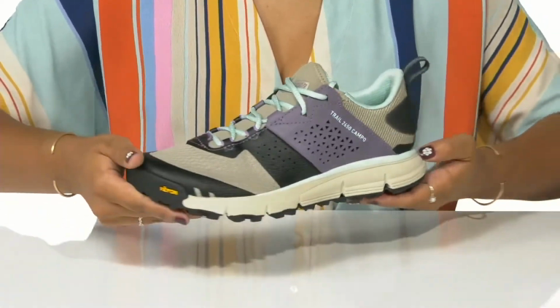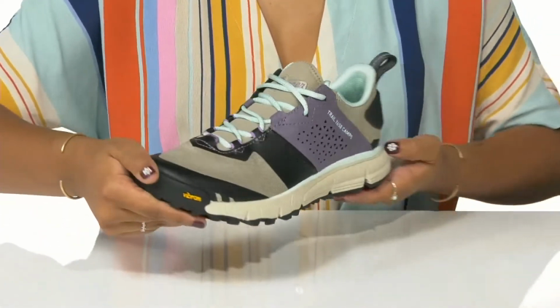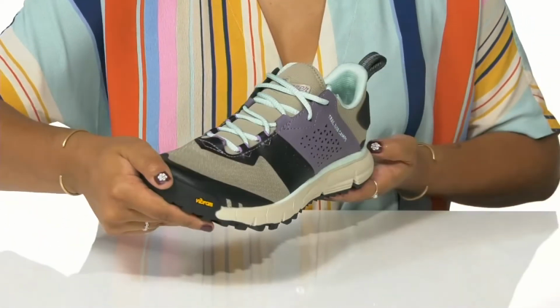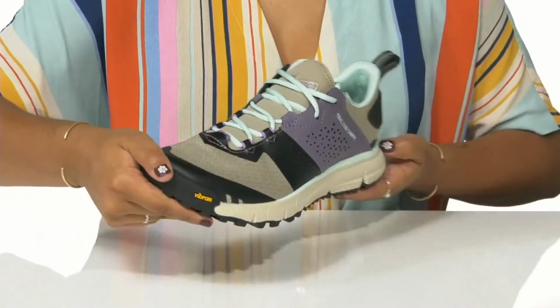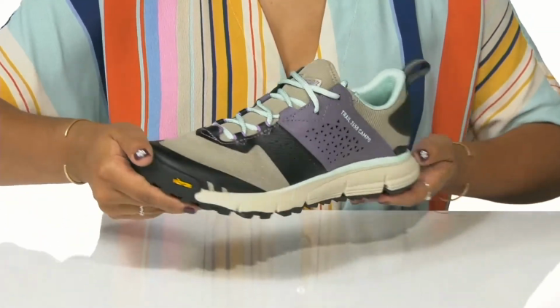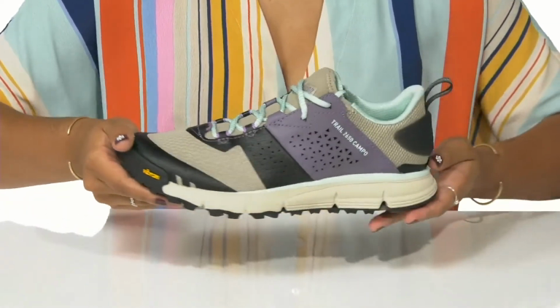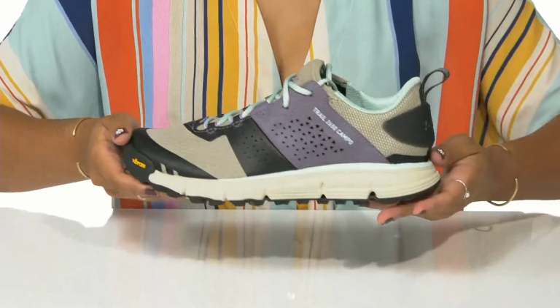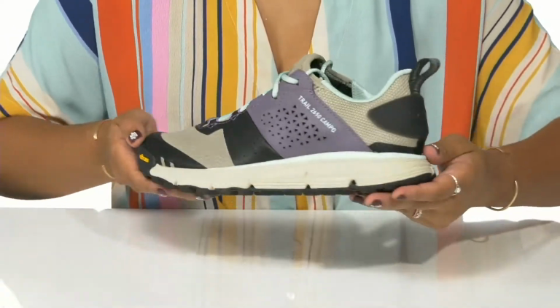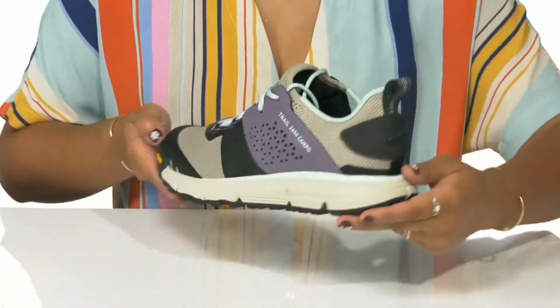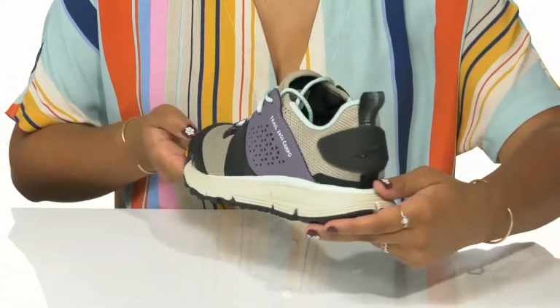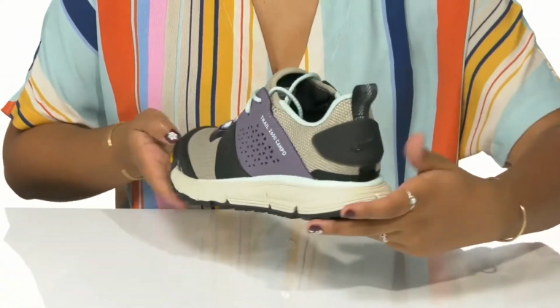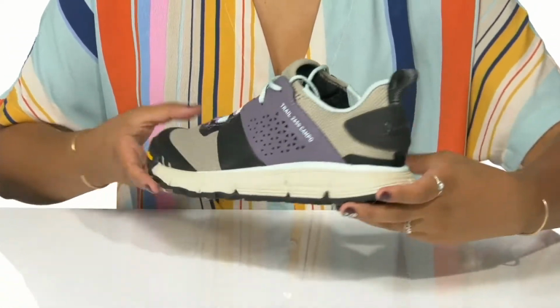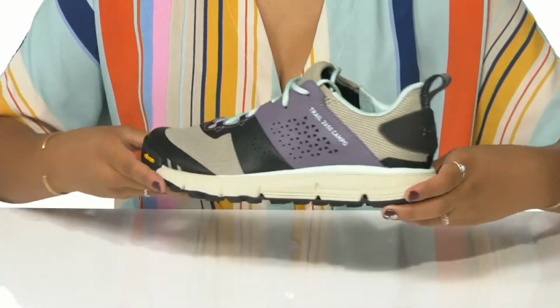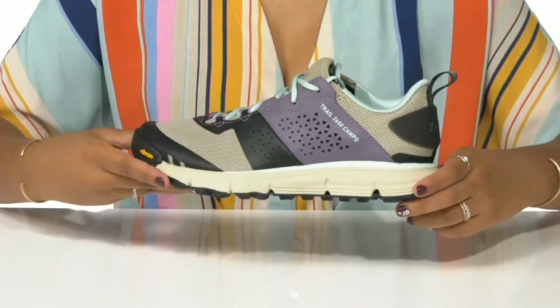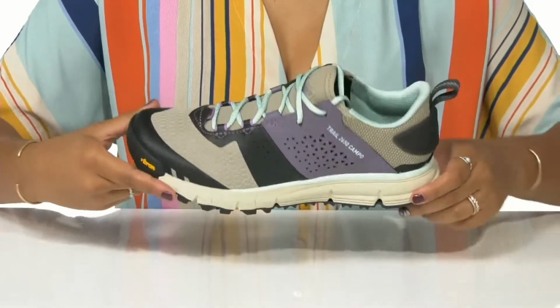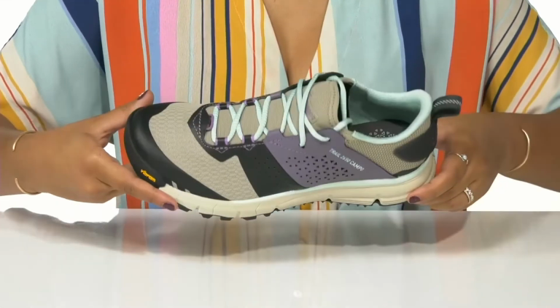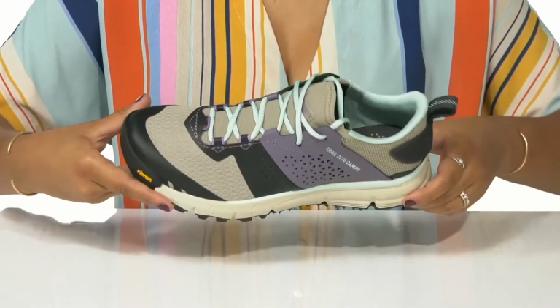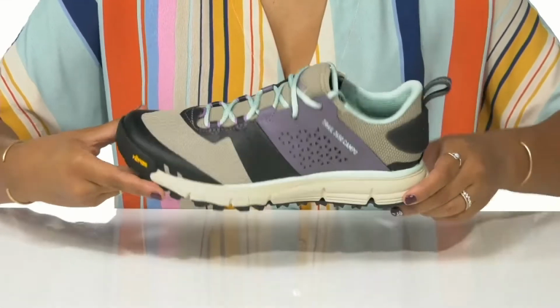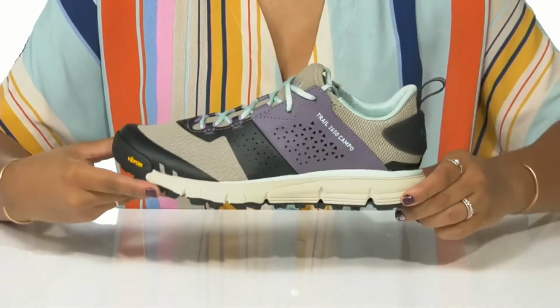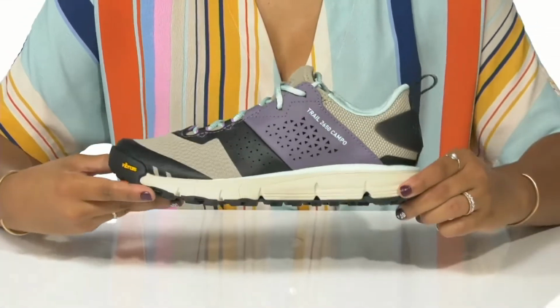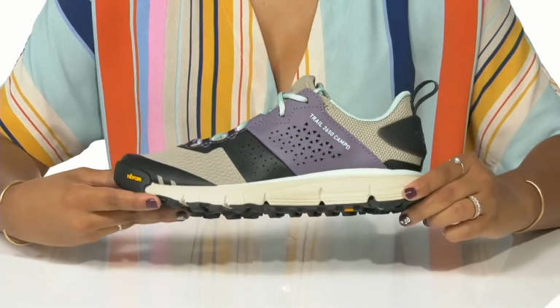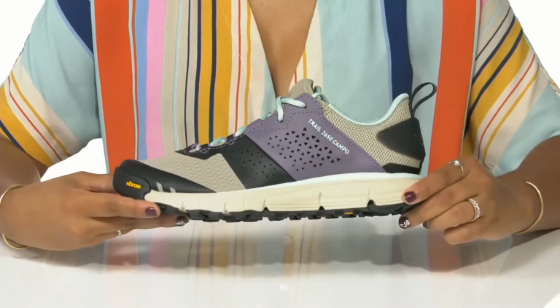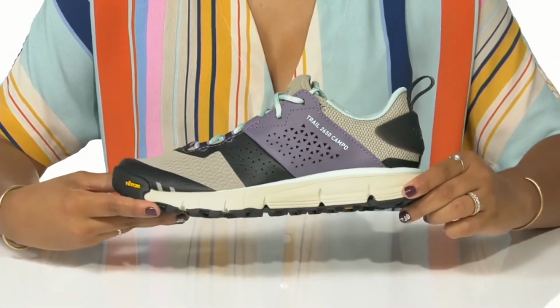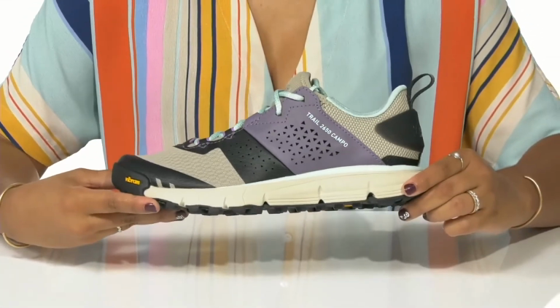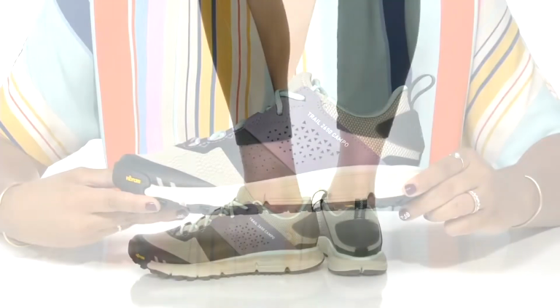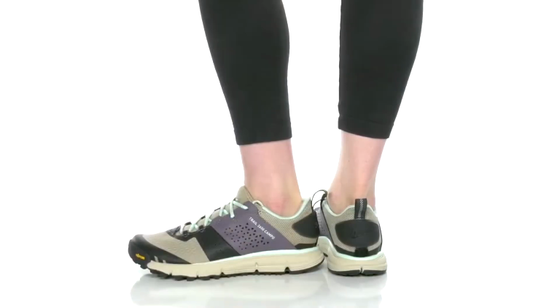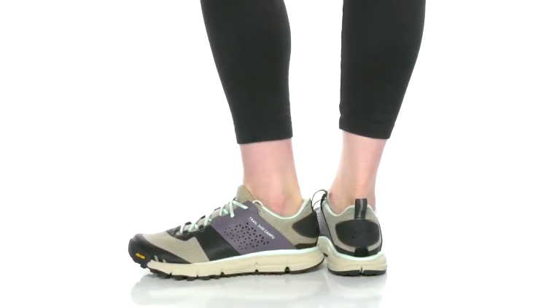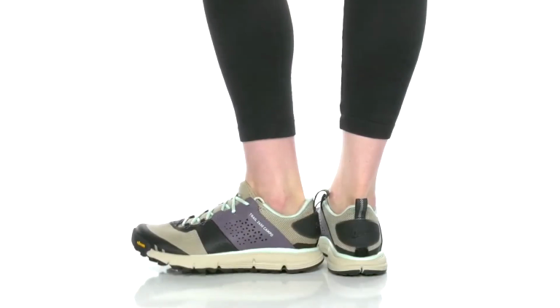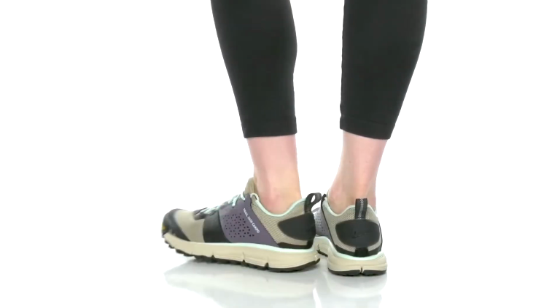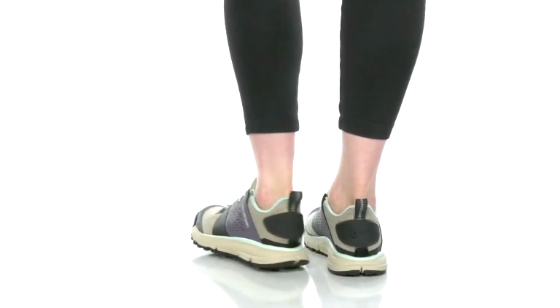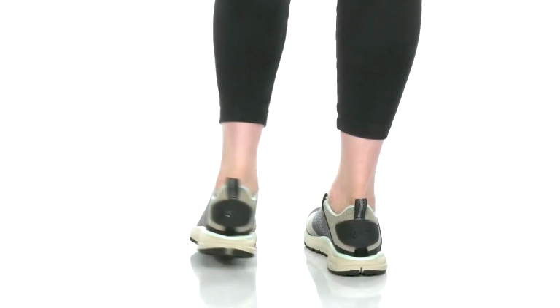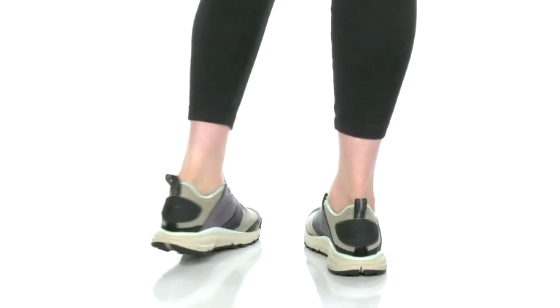You'll love the fact that this shoe is not only stylish but very functional and comfortable.